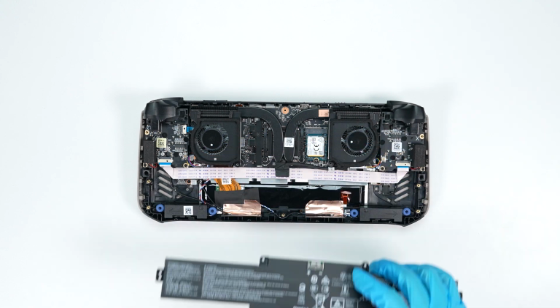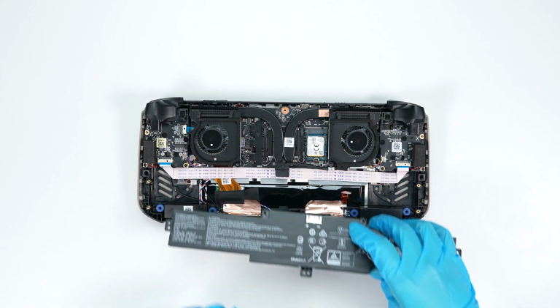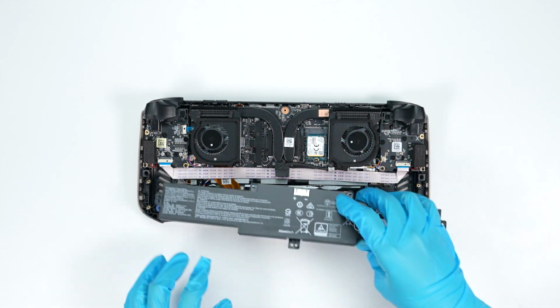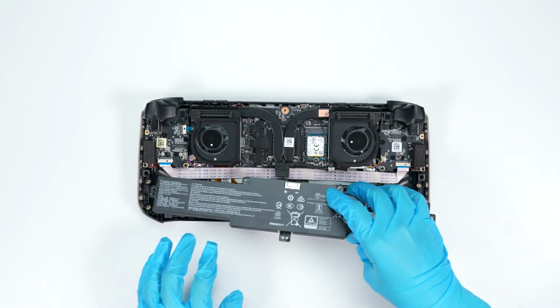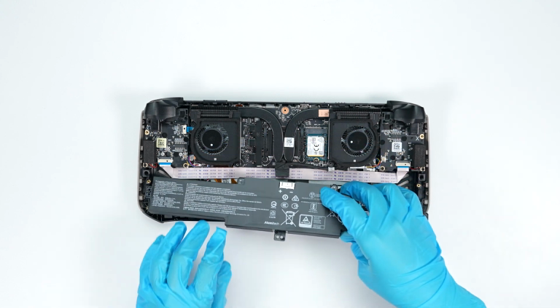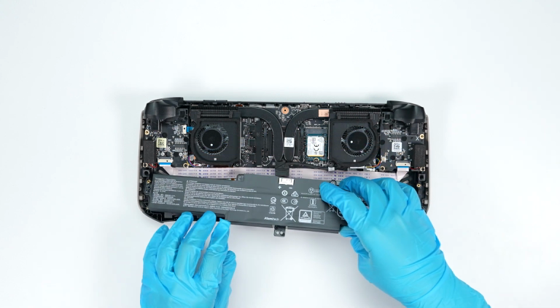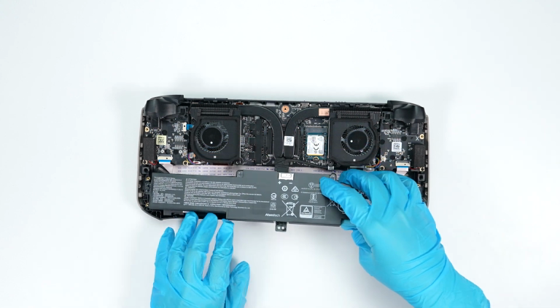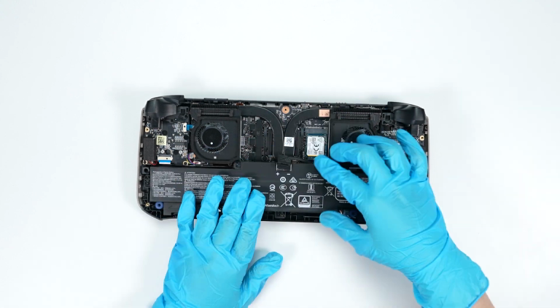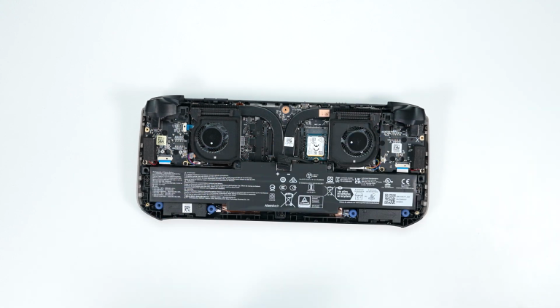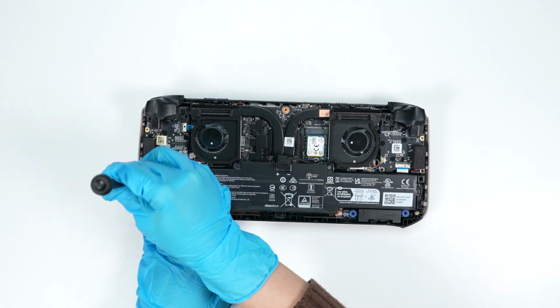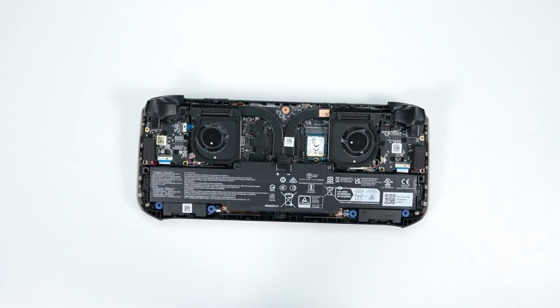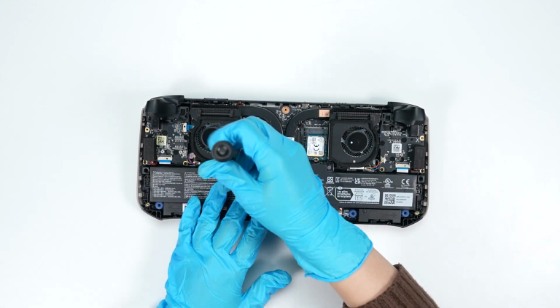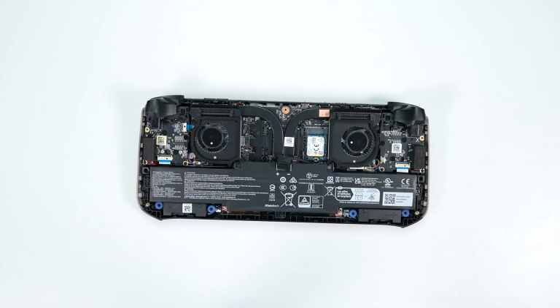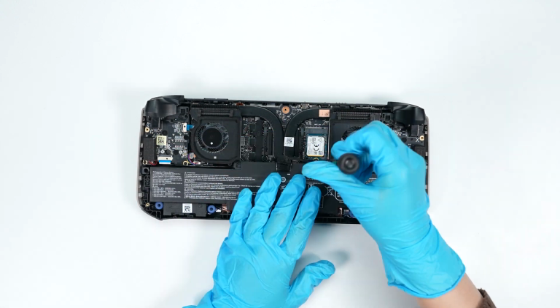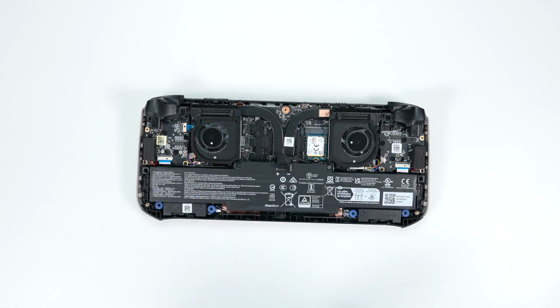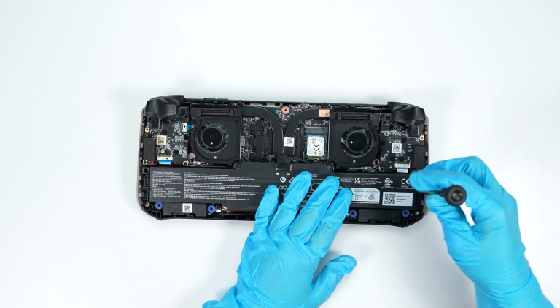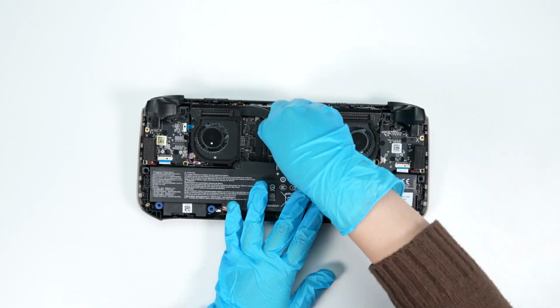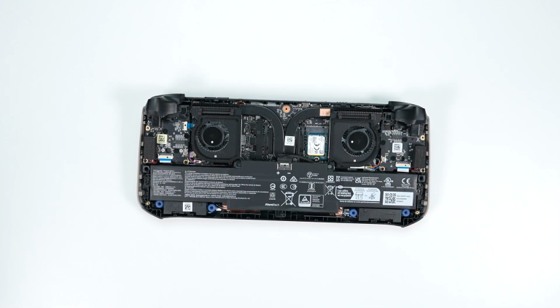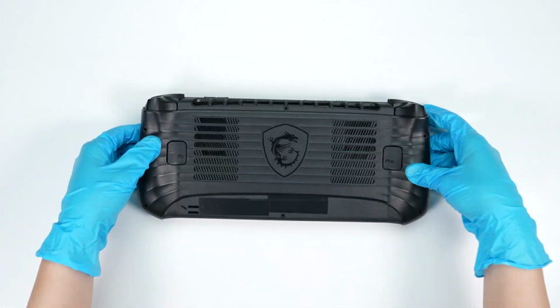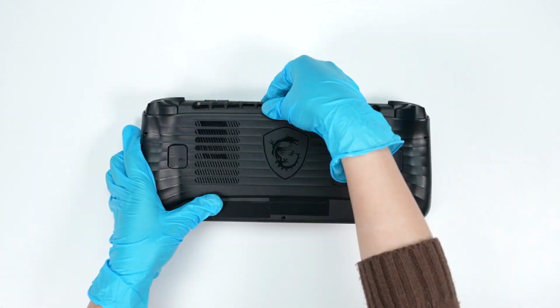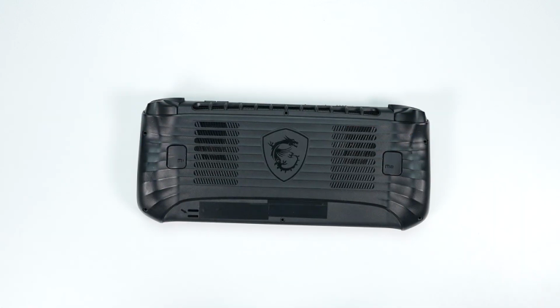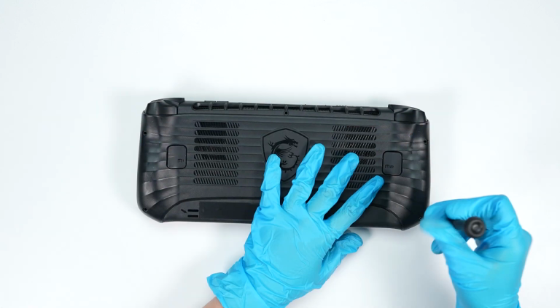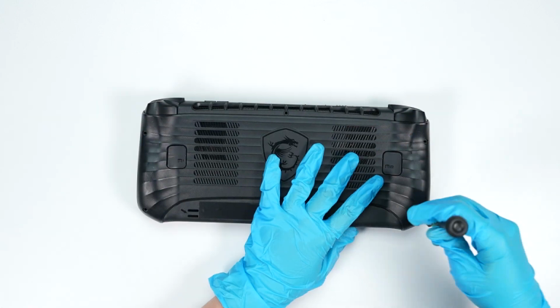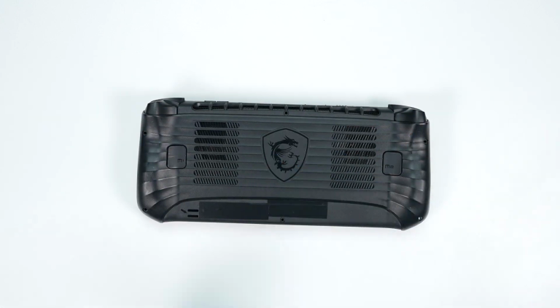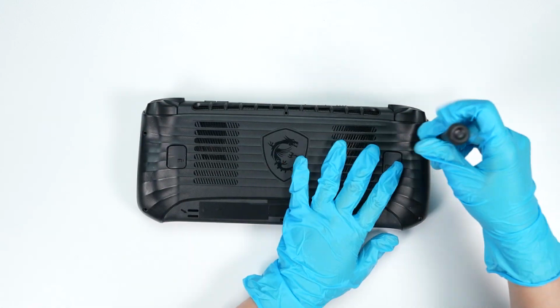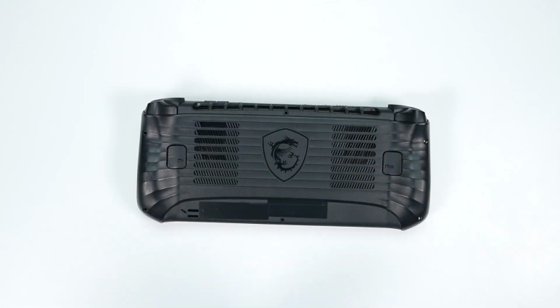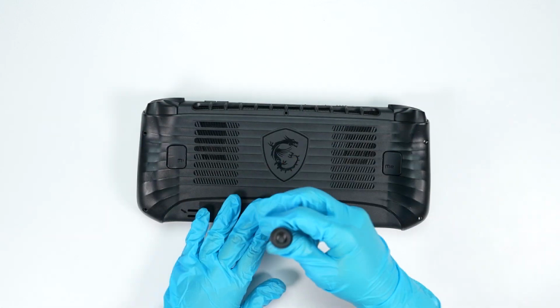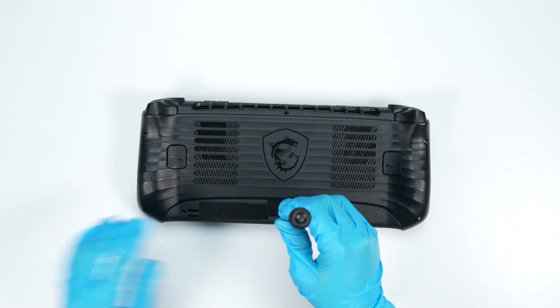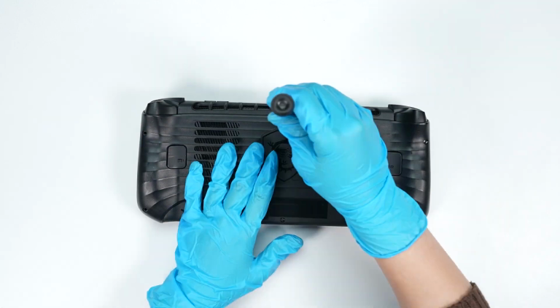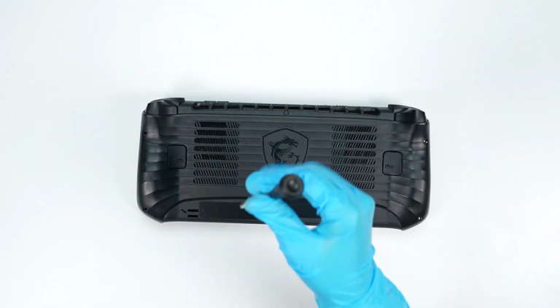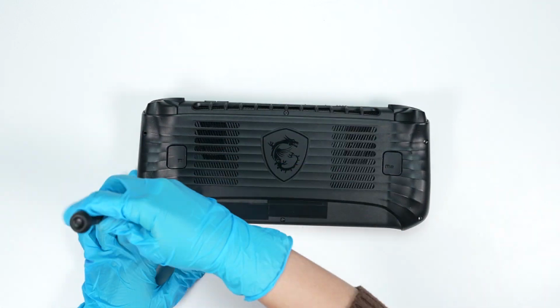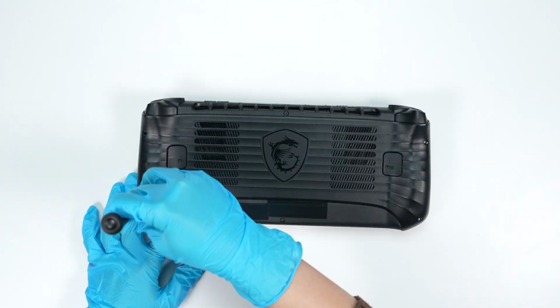Reverse the disassembly process to reattach the motherboard and back cover, ensuring all screws and cables are returned to their original positions.